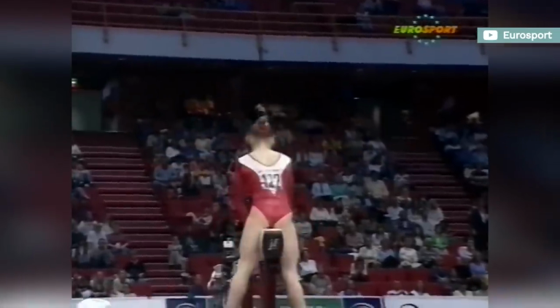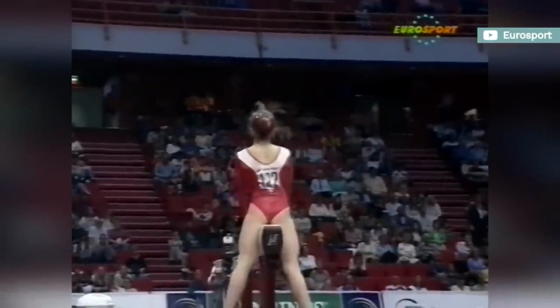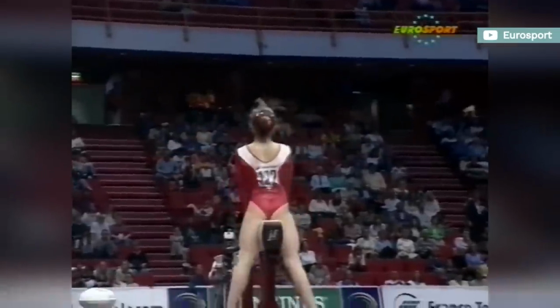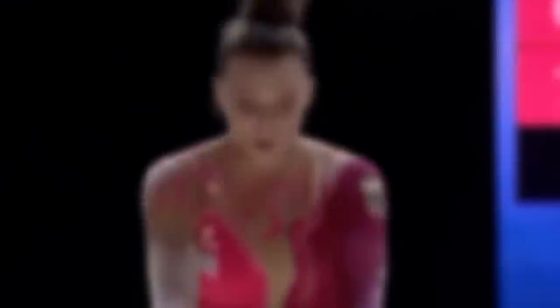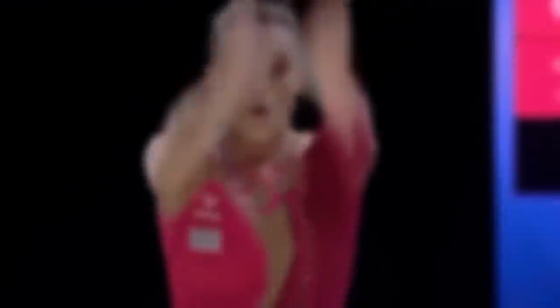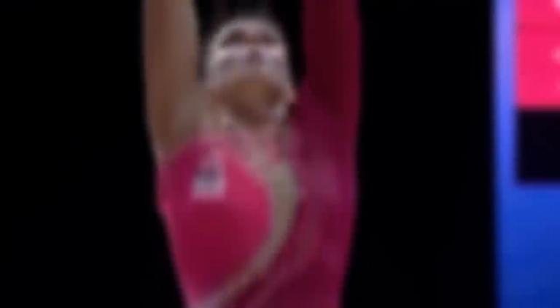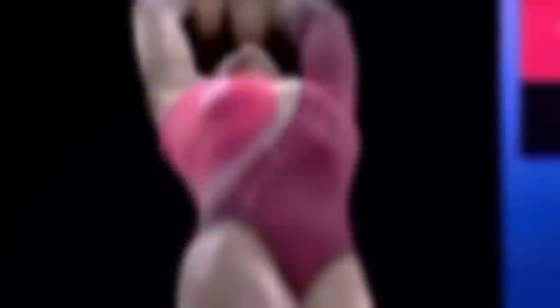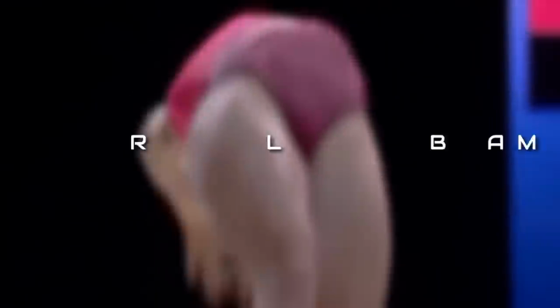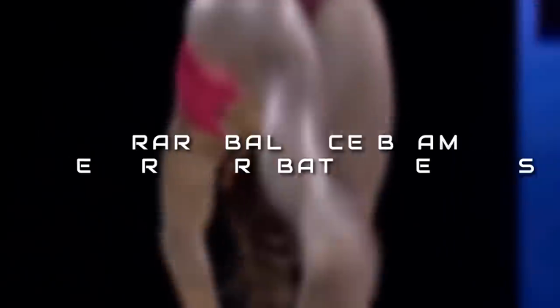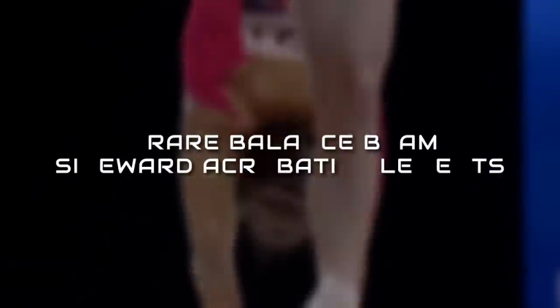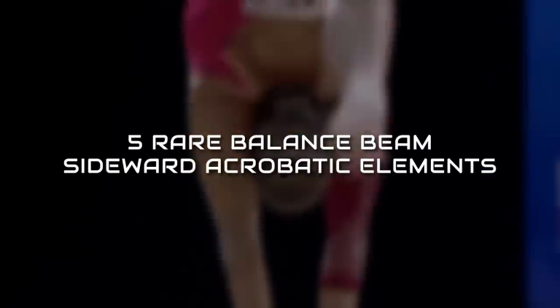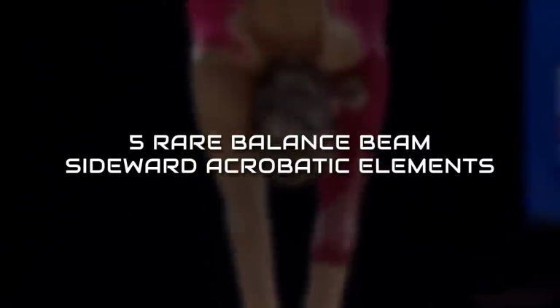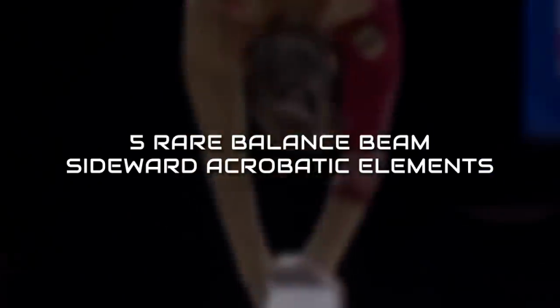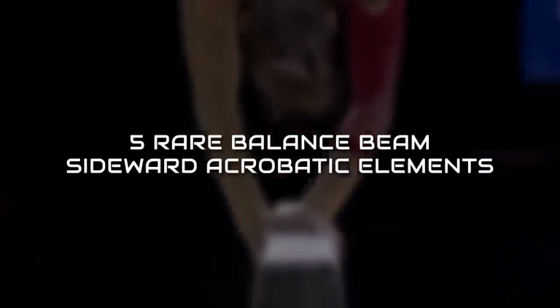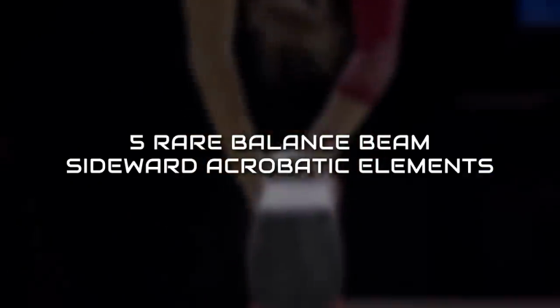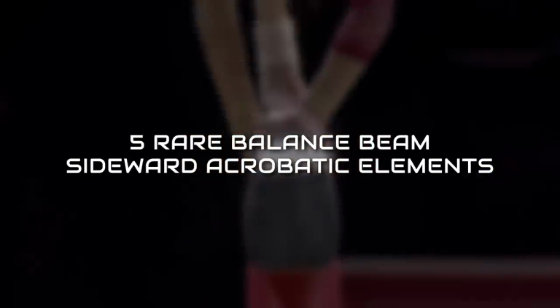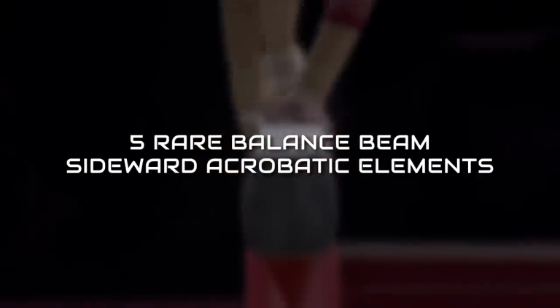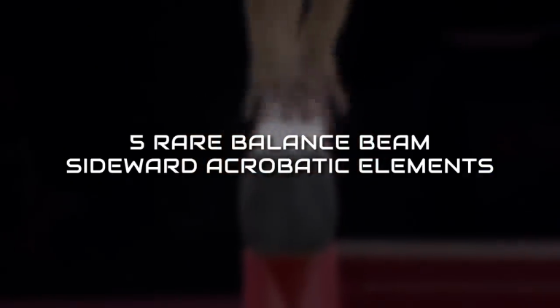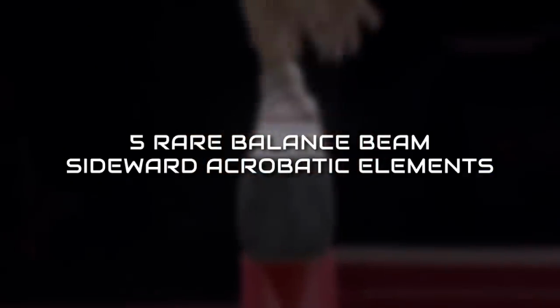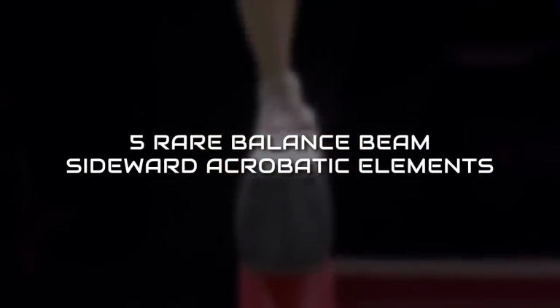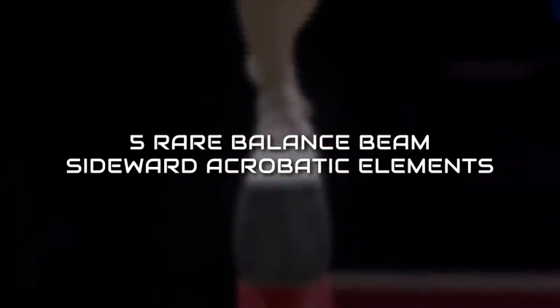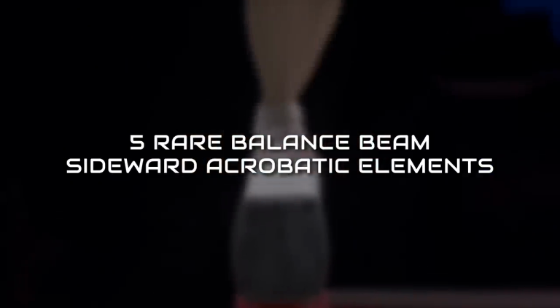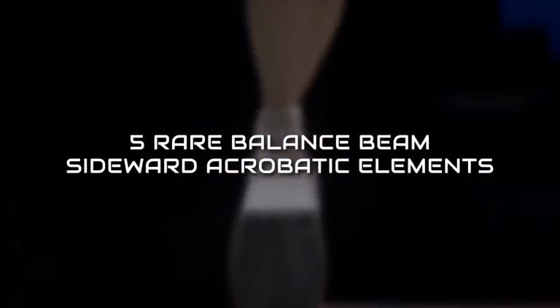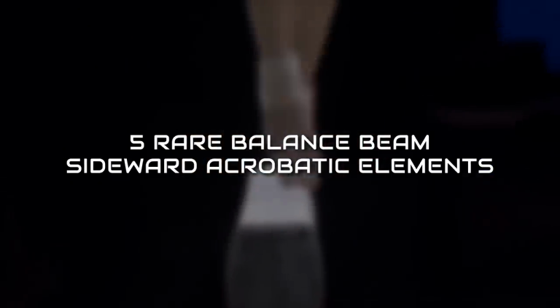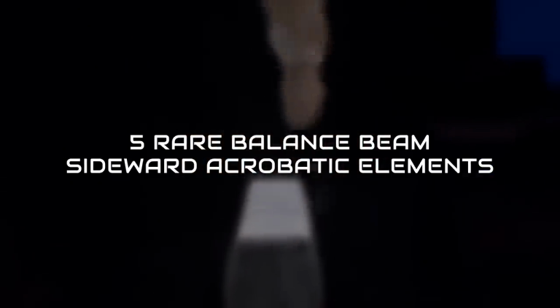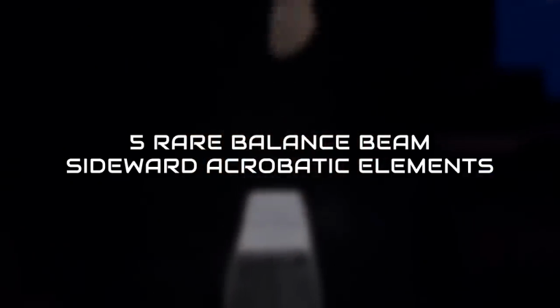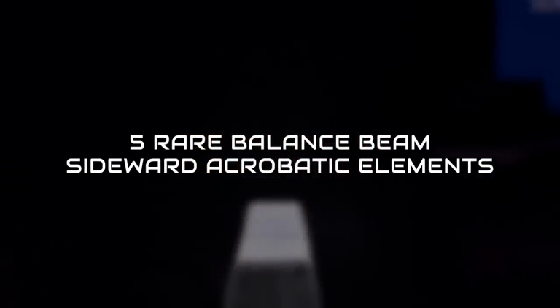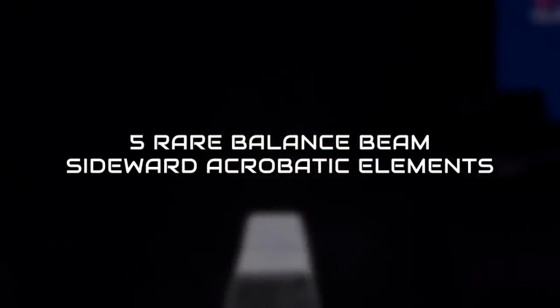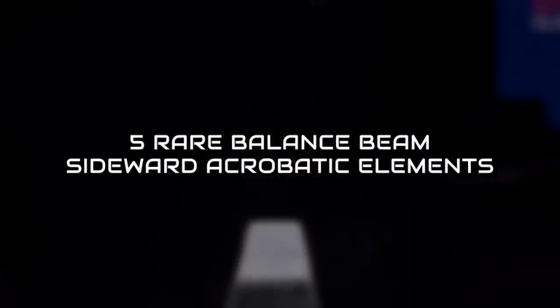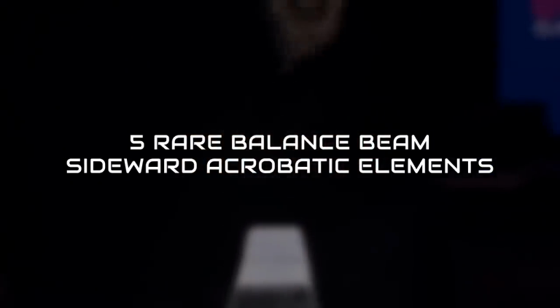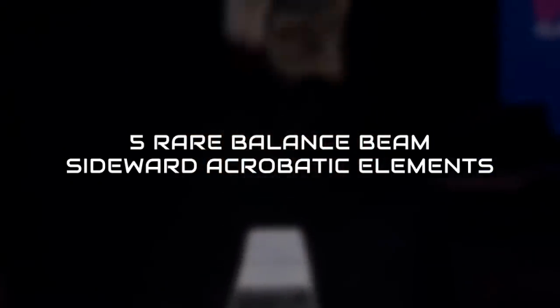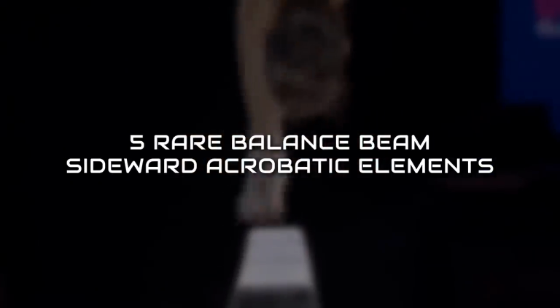In this video, we'll take a look at five rare balance beam sideward acrobatic elements.